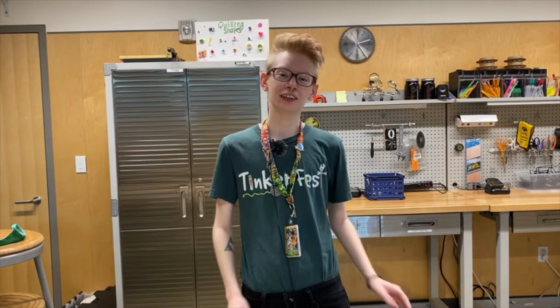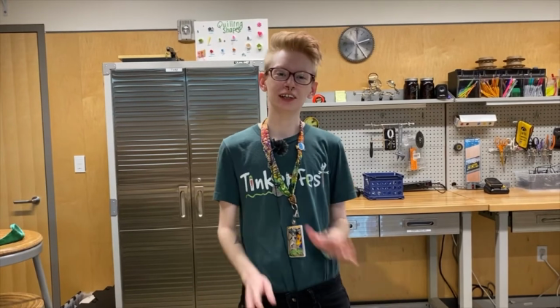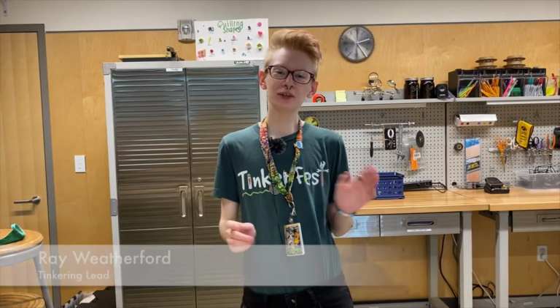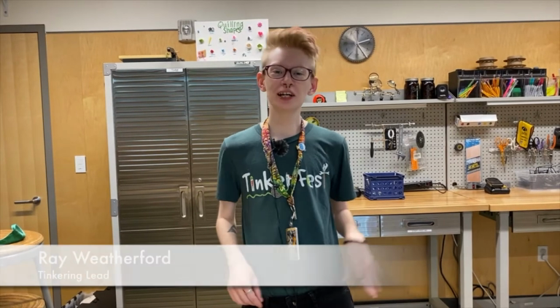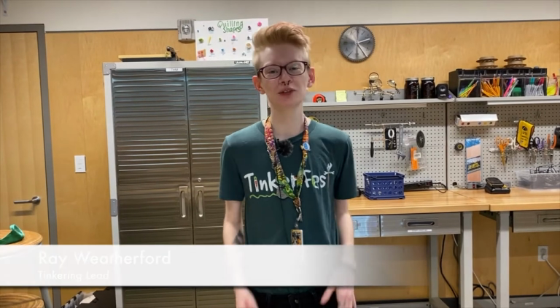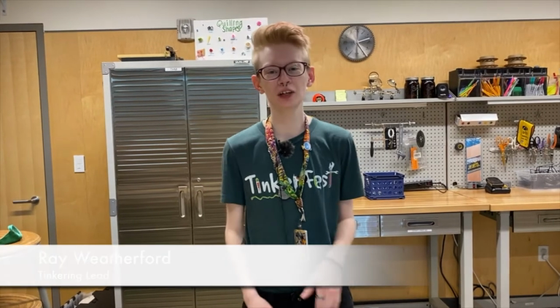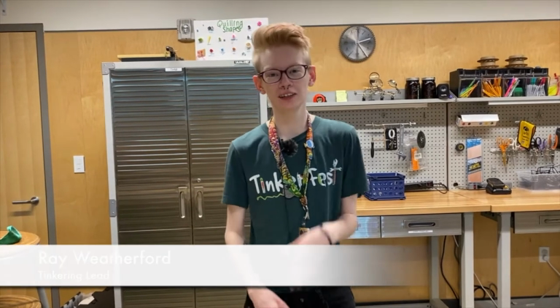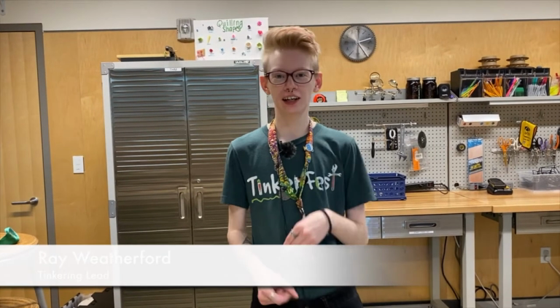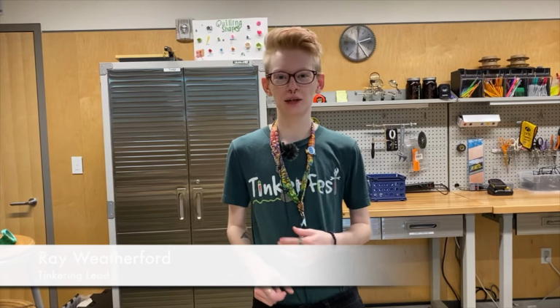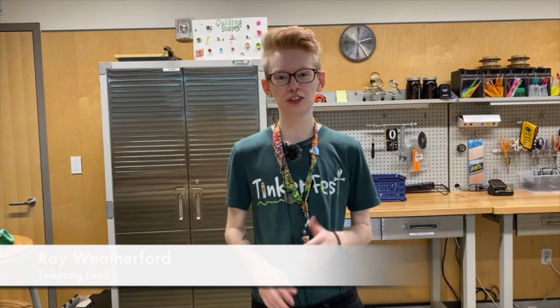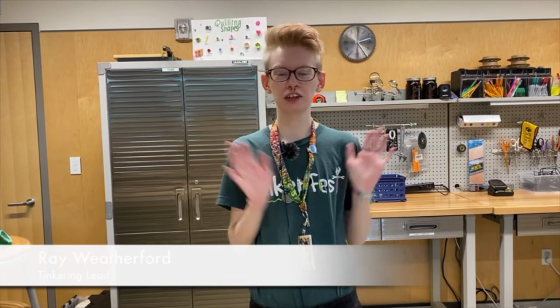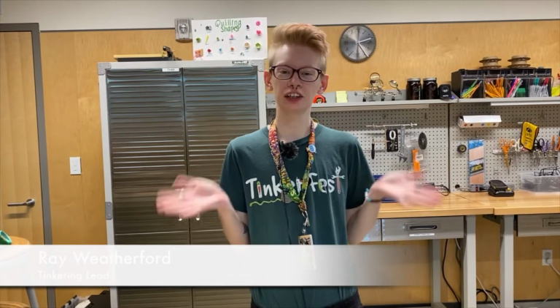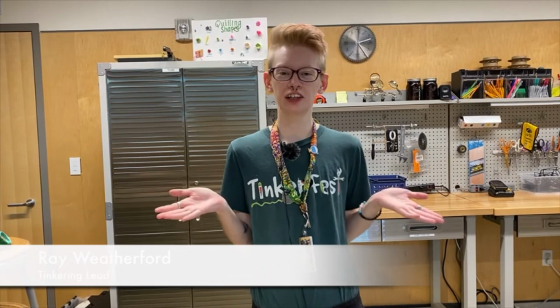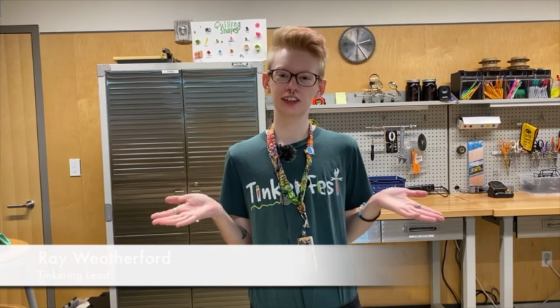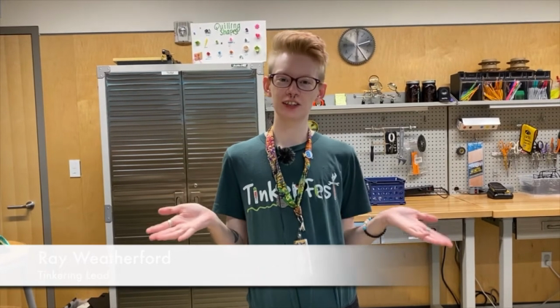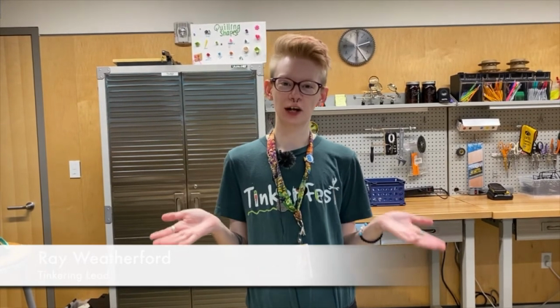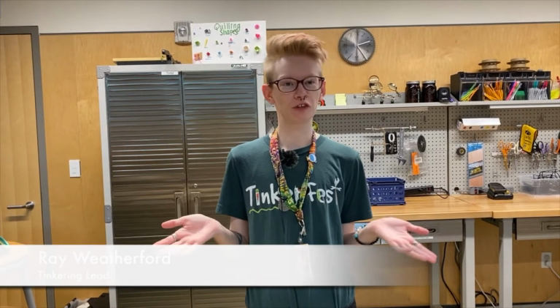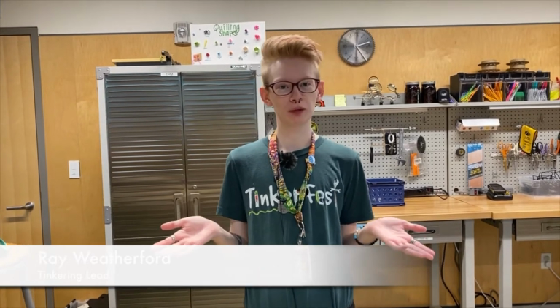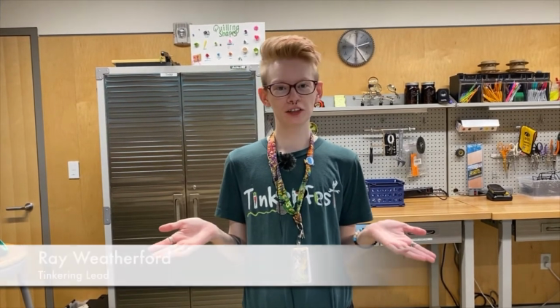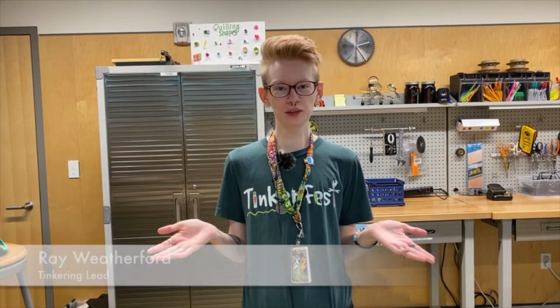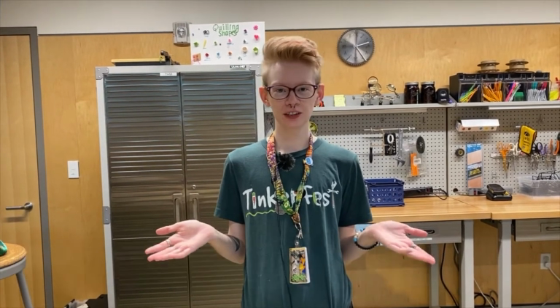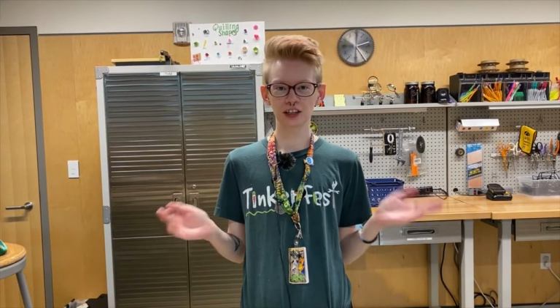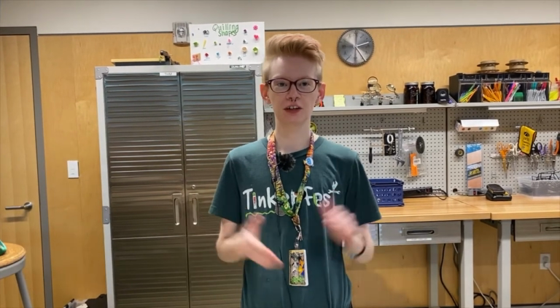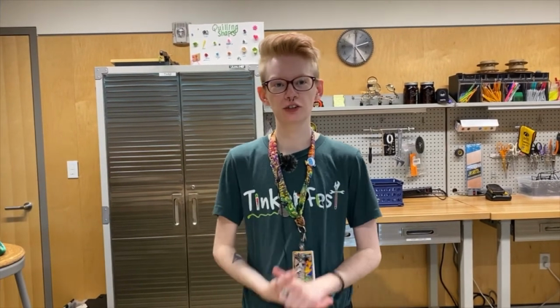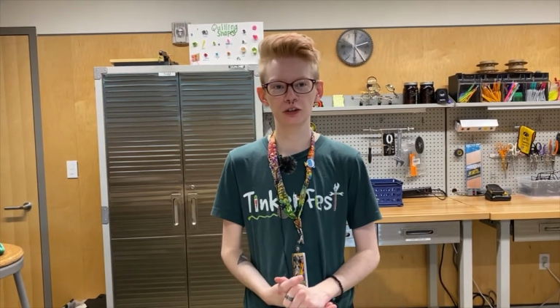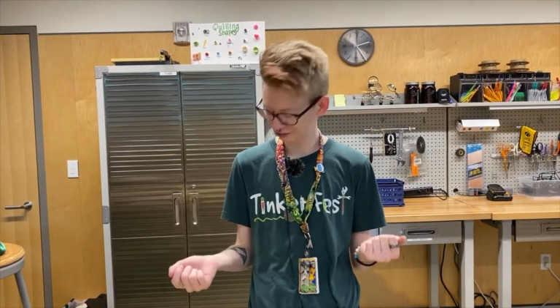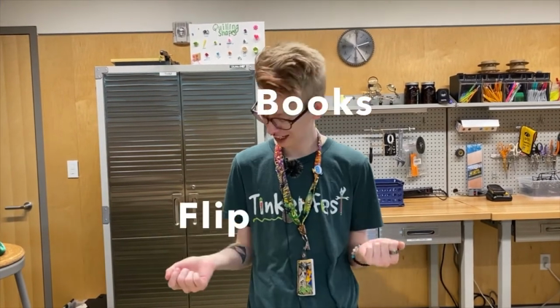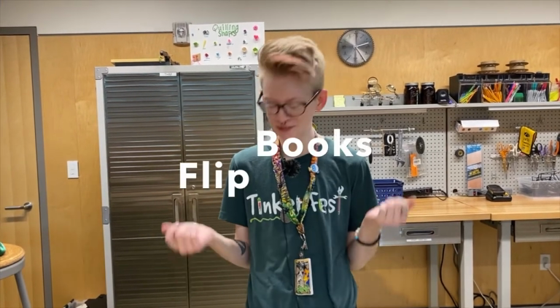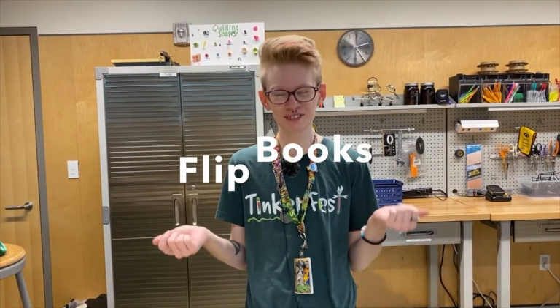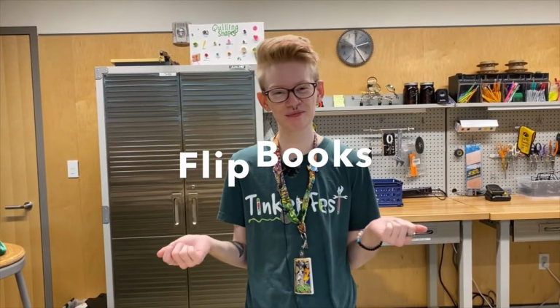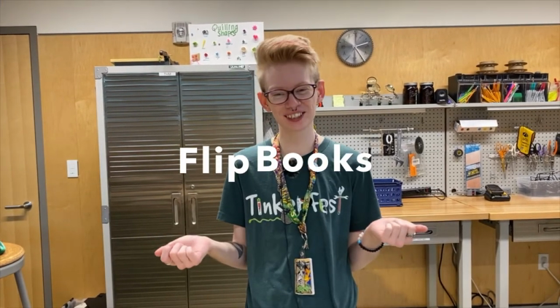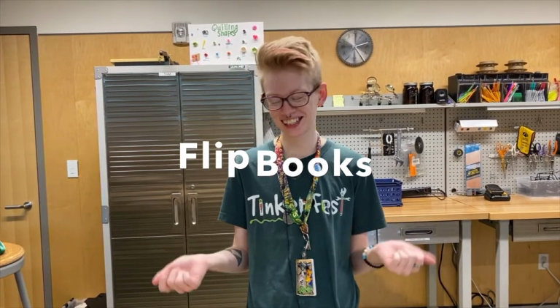Hello, my name is Rafe and I am a tinkering lead here at the Scott Family Maysium. Today I'm going to show you how to make flipbooks.